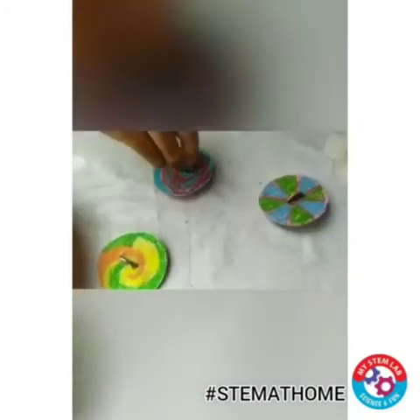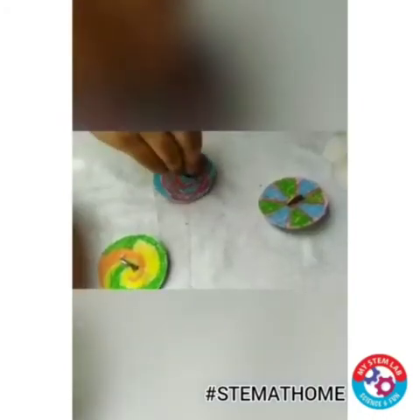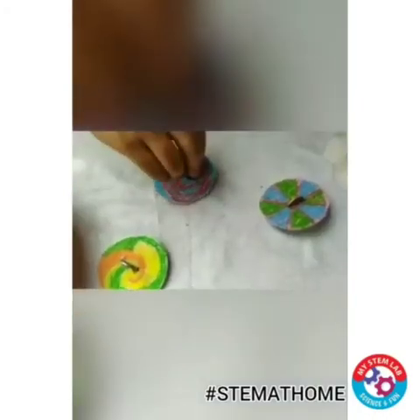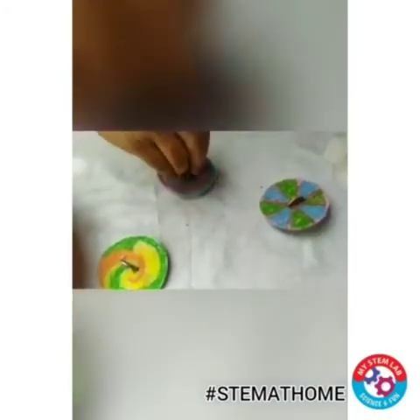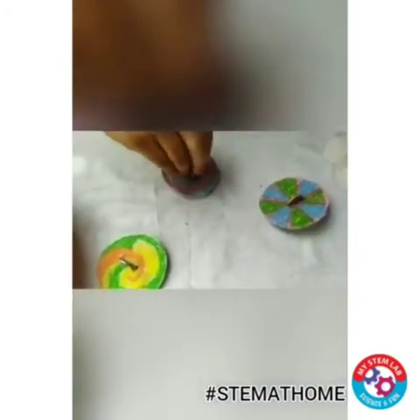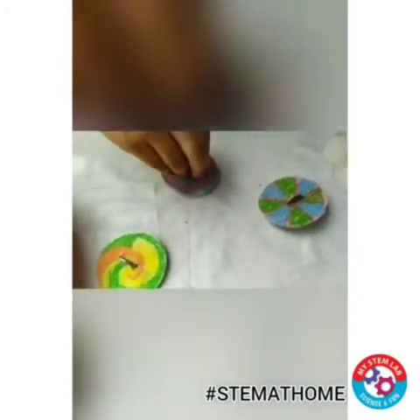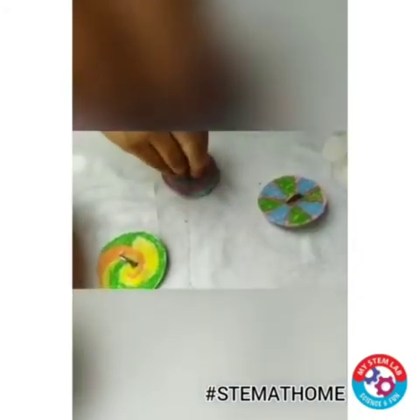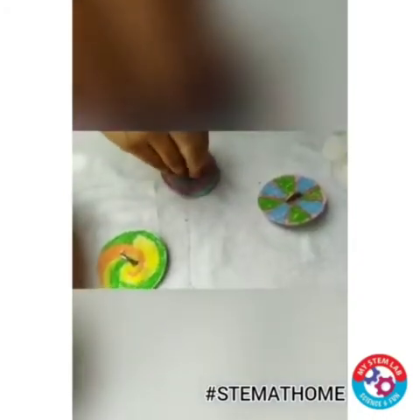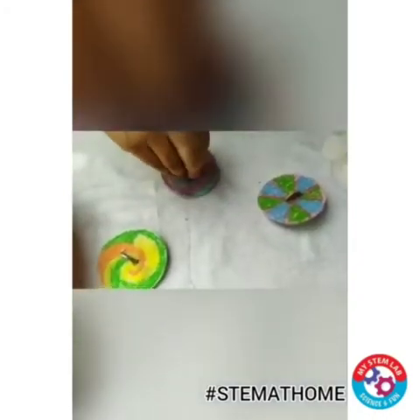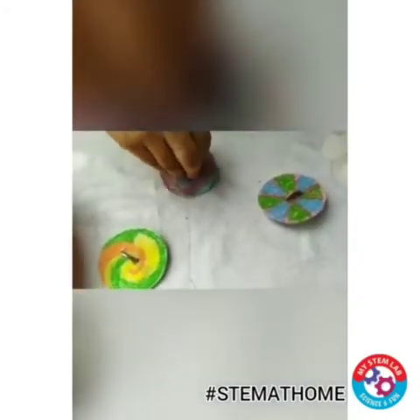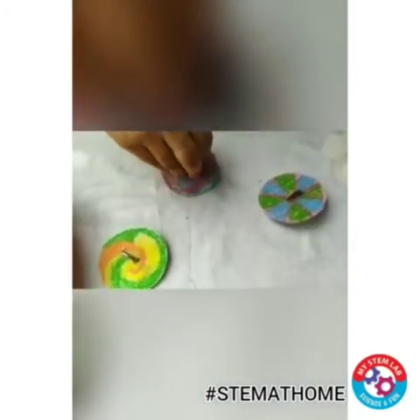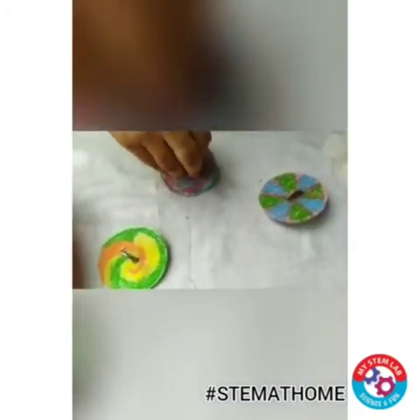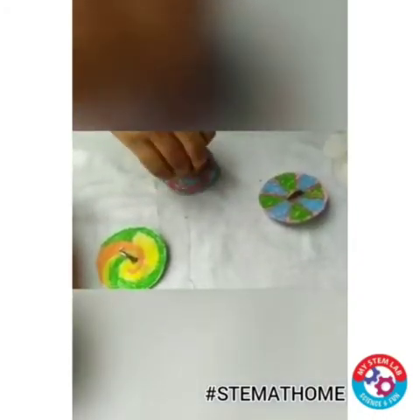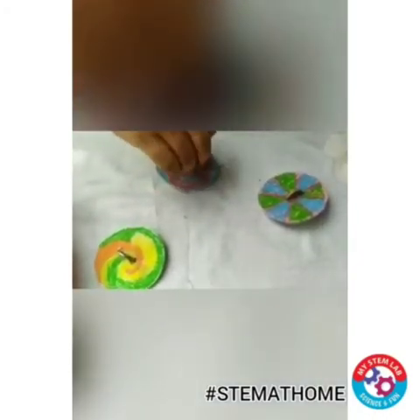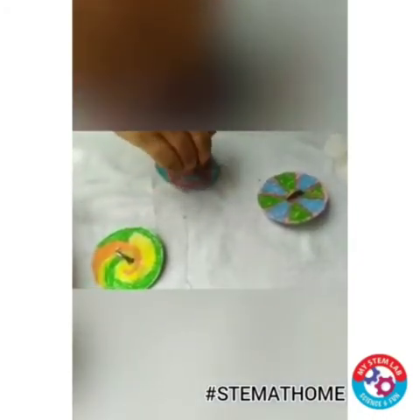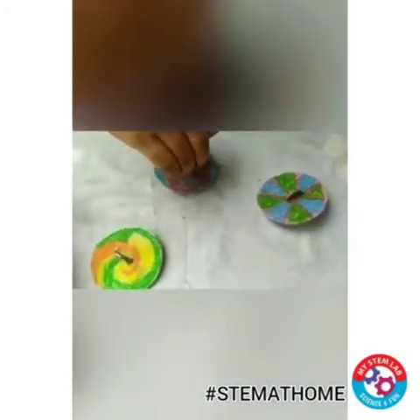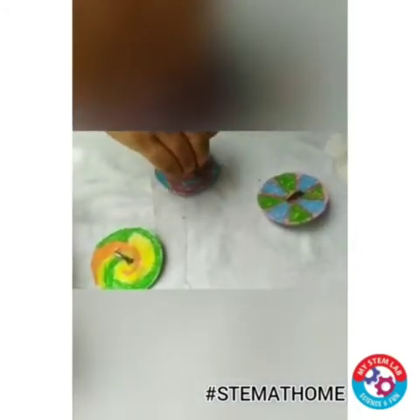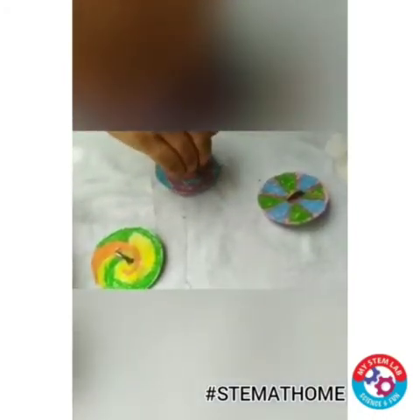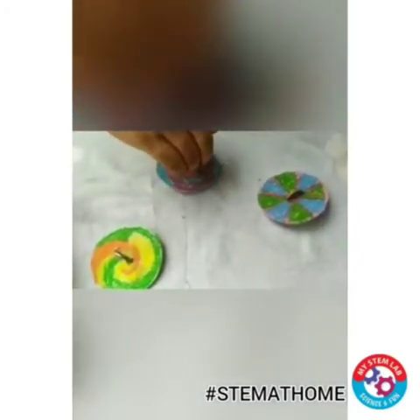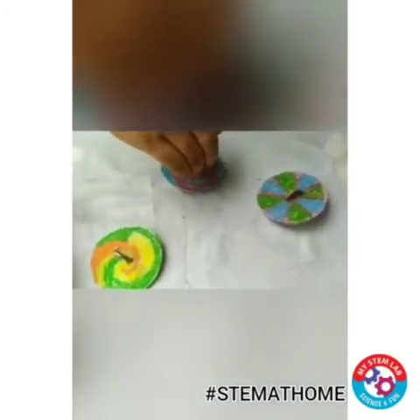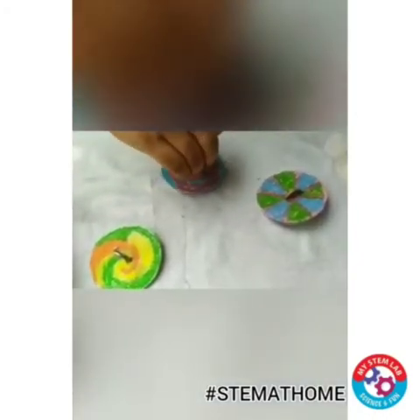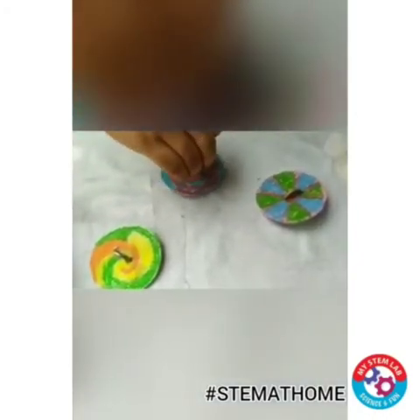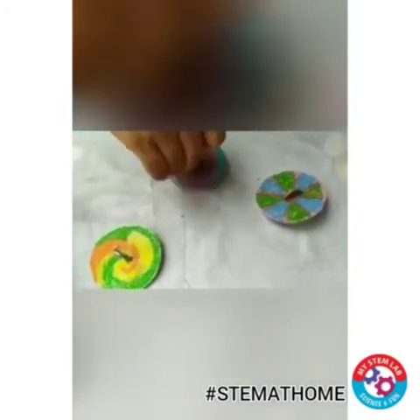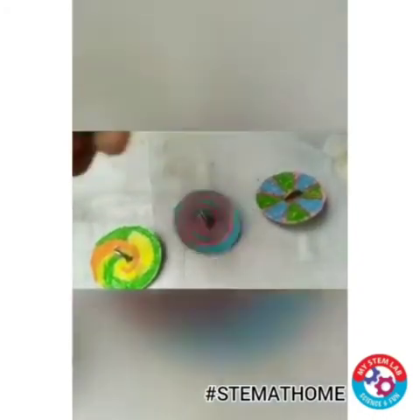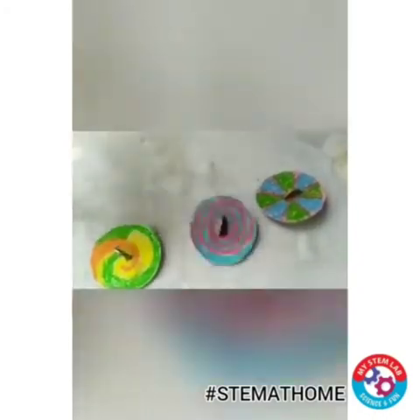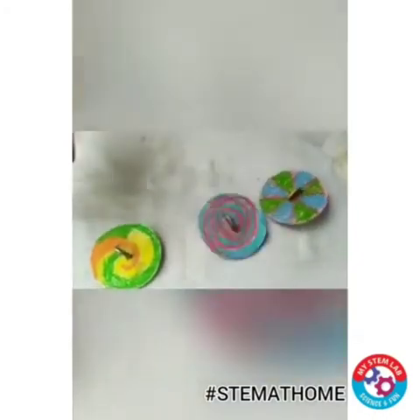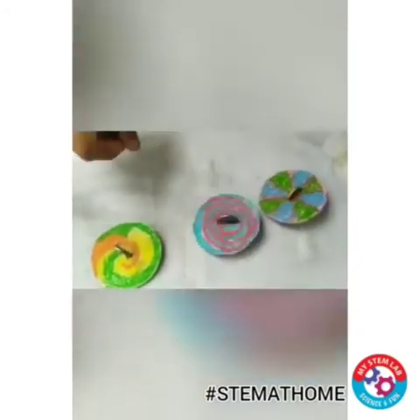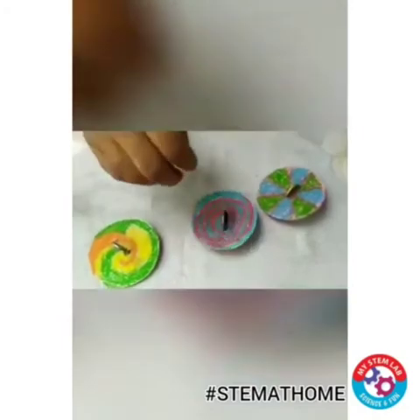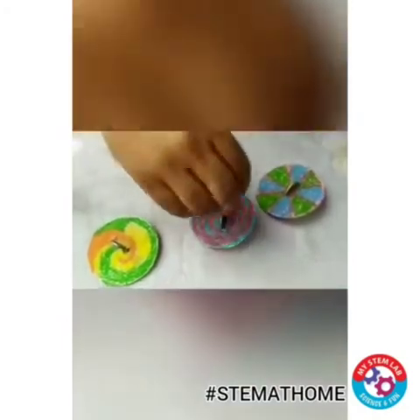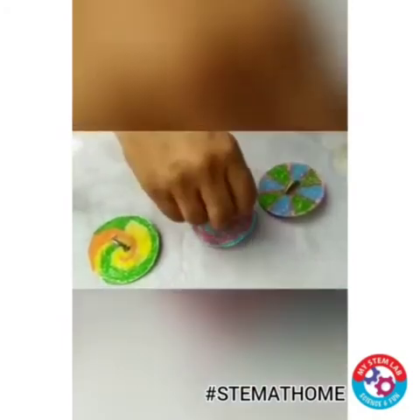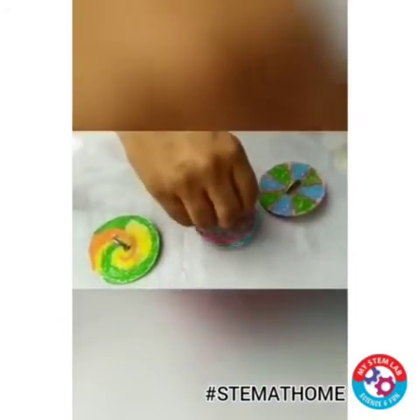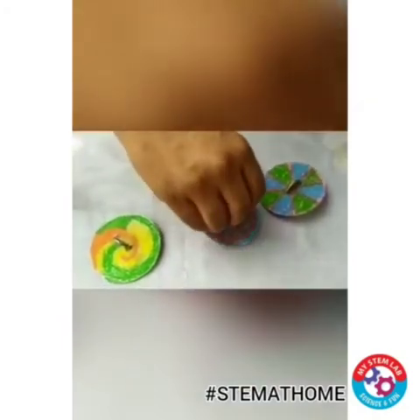See, I have made 2-3 more penny spinners. Let's try them all.